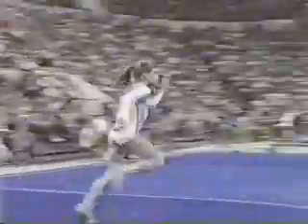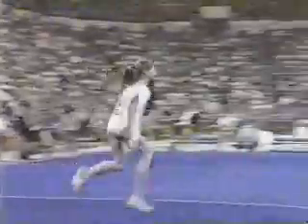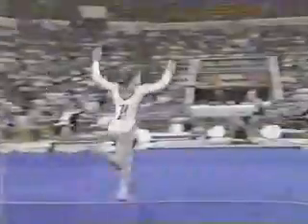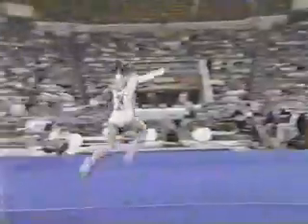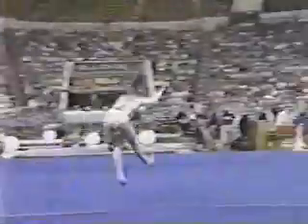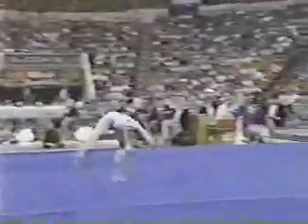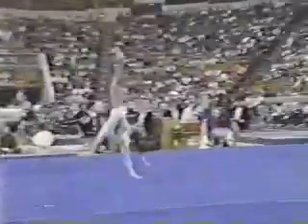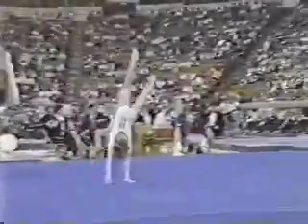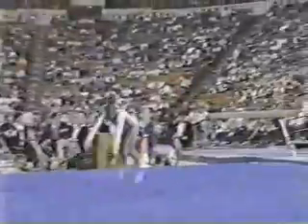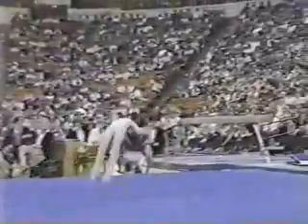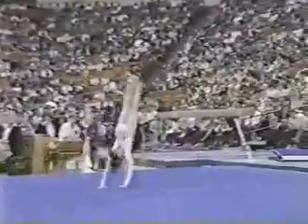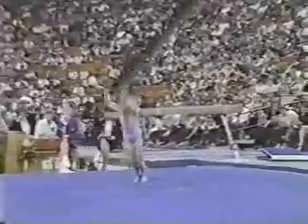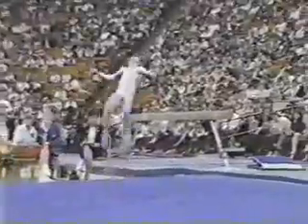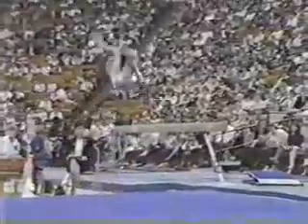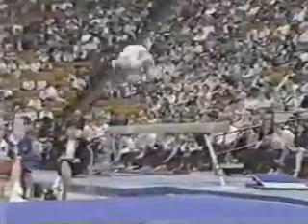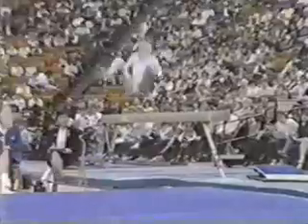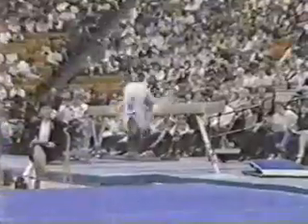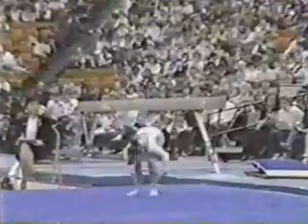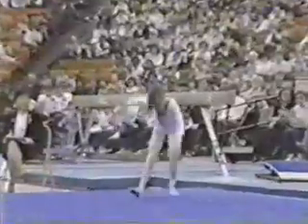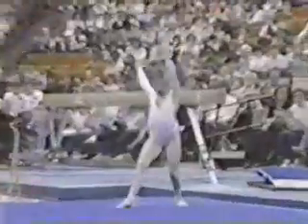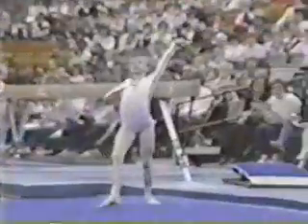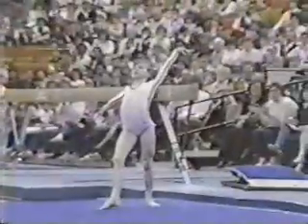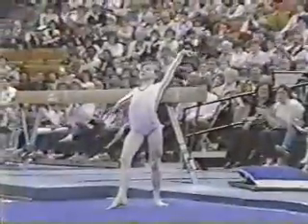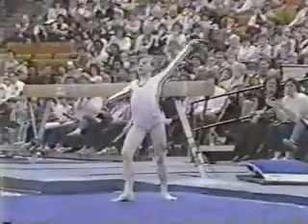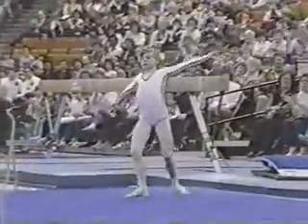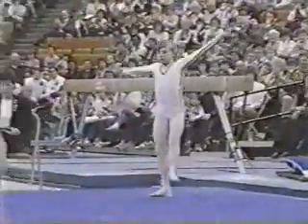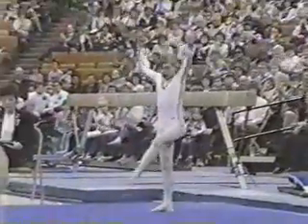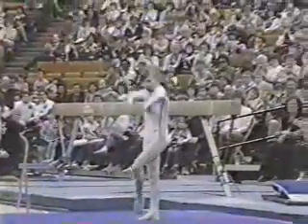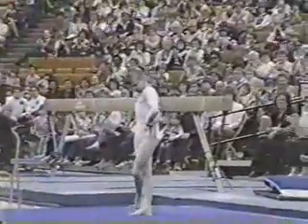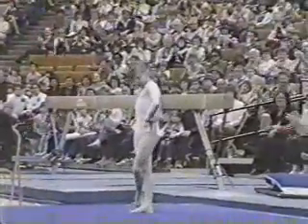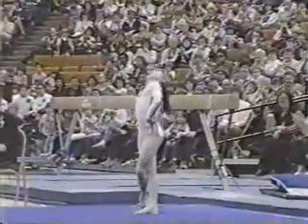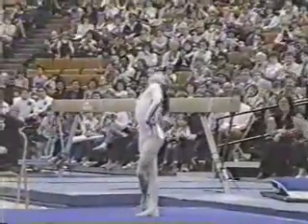Her last tumbling run — round up back handspring, double back. Fantastic.